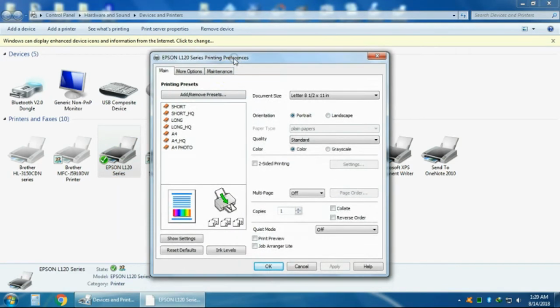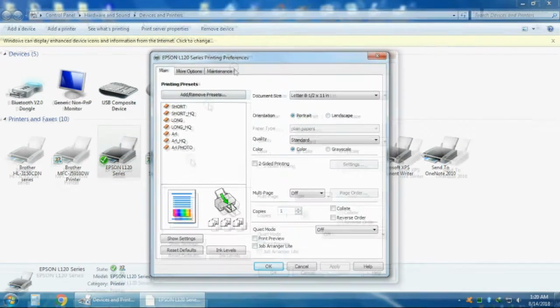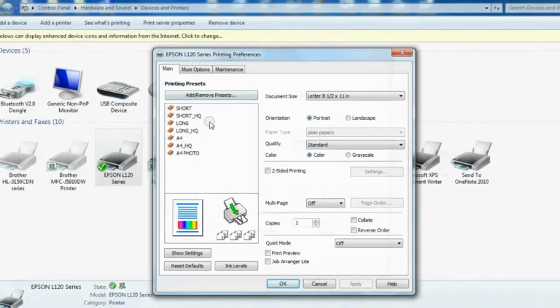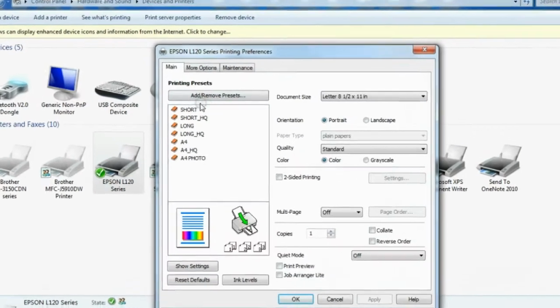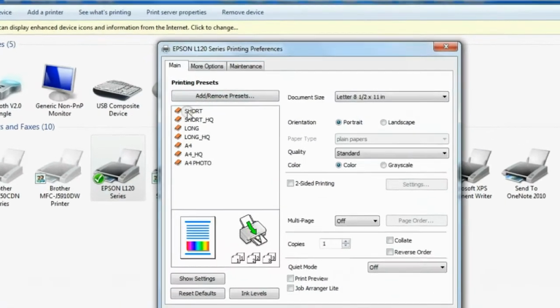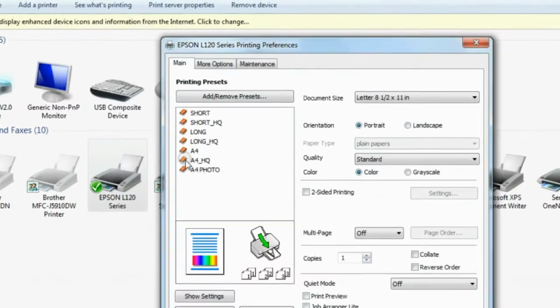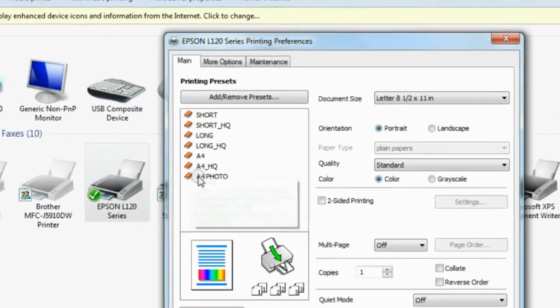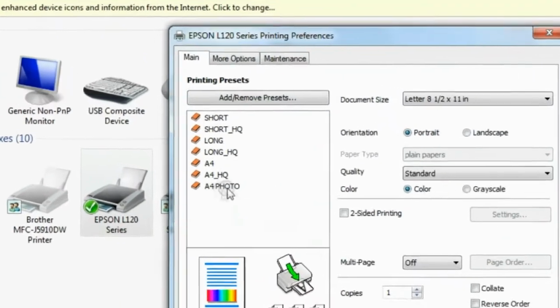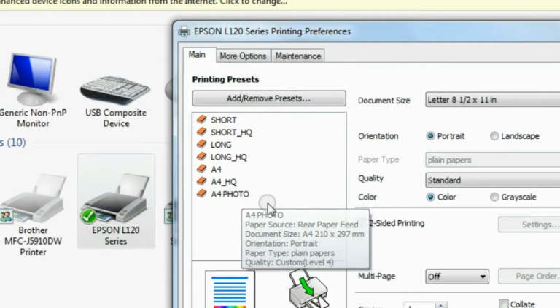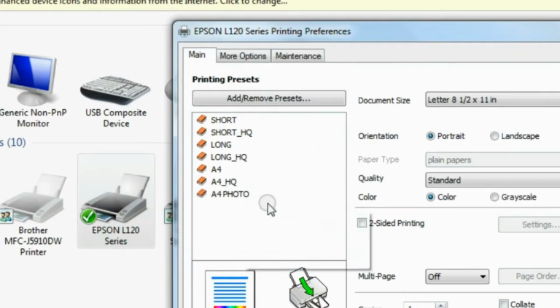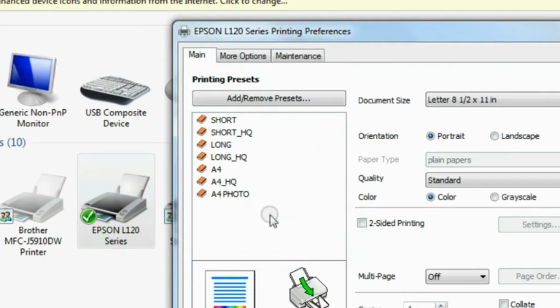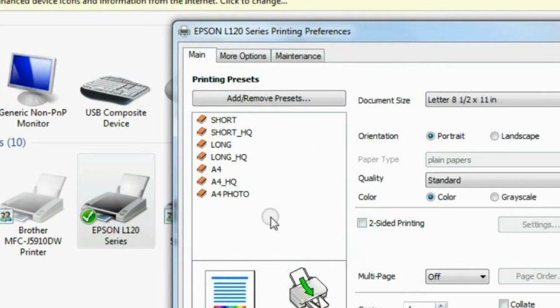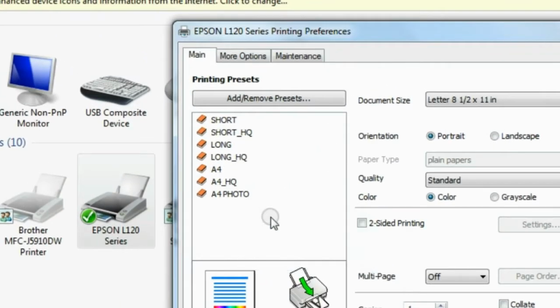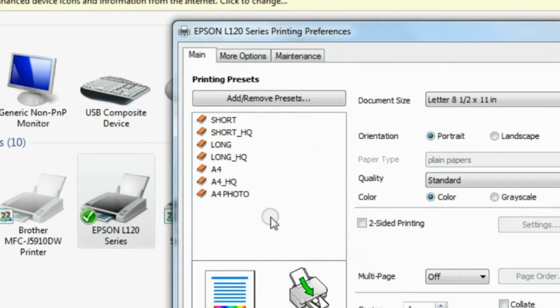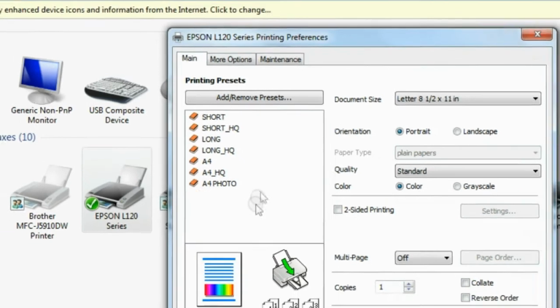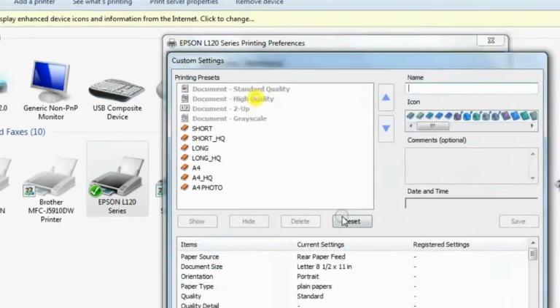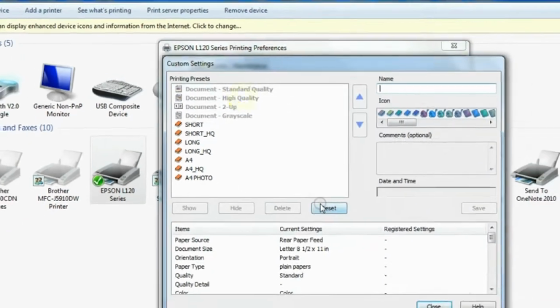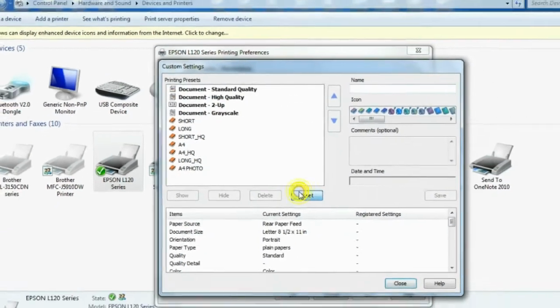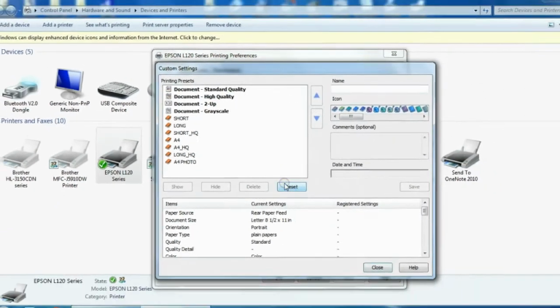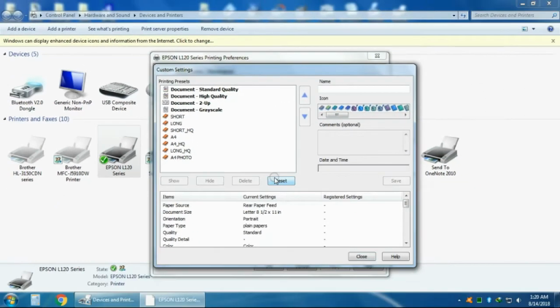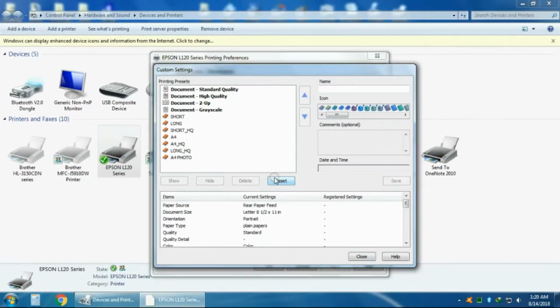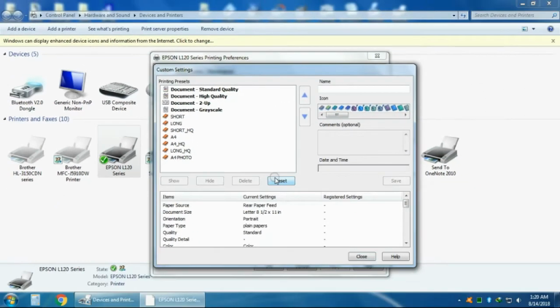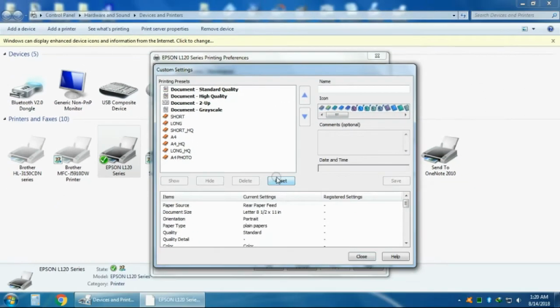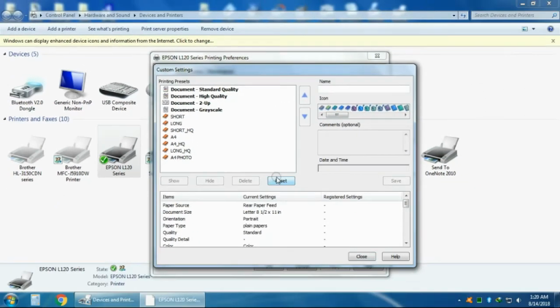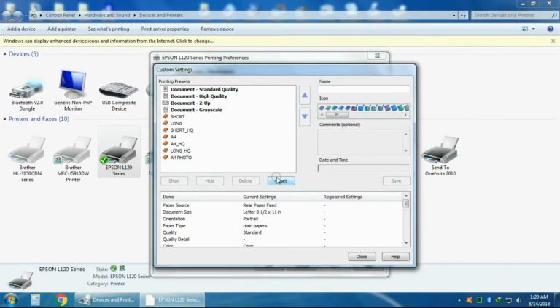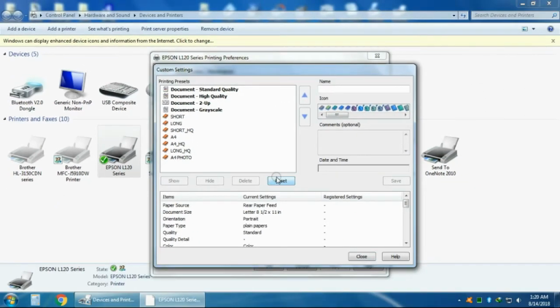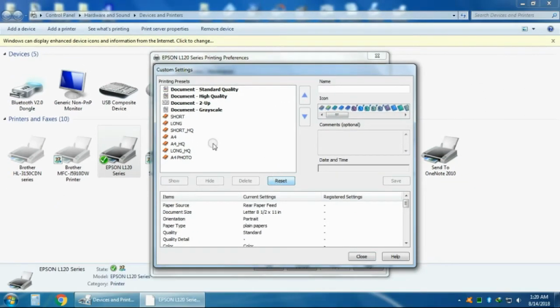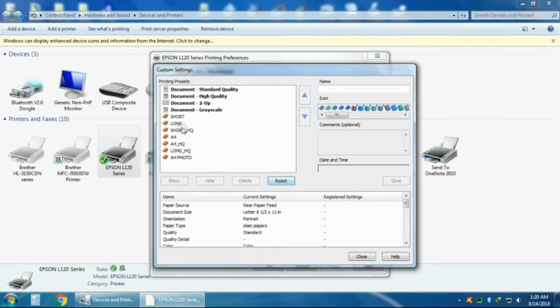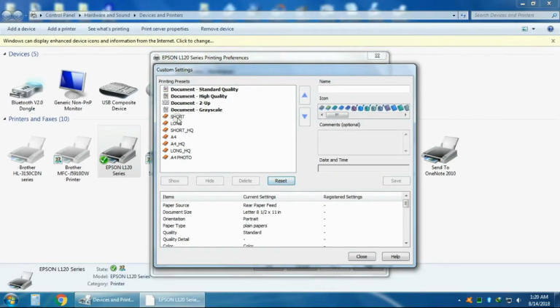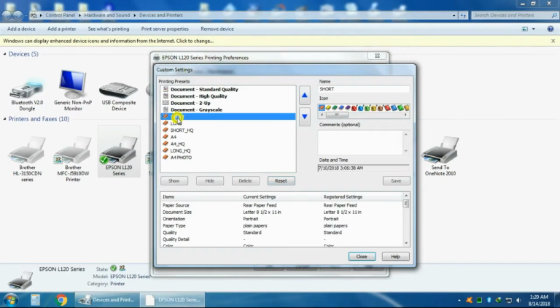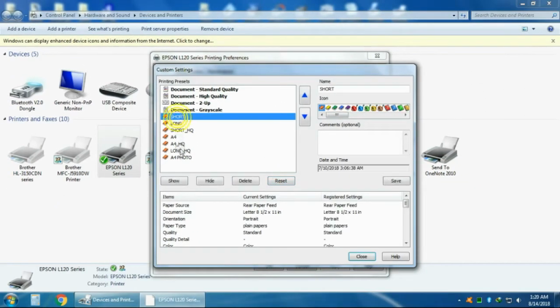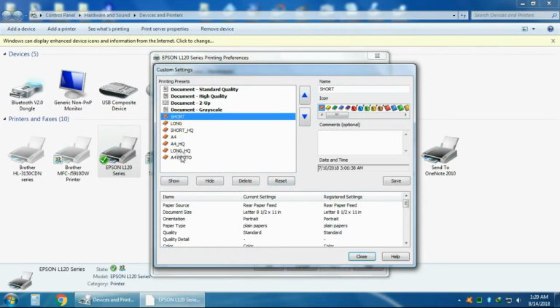As you can see here, I already have presets saved. So I'm going to delete them and show you how to create one again.